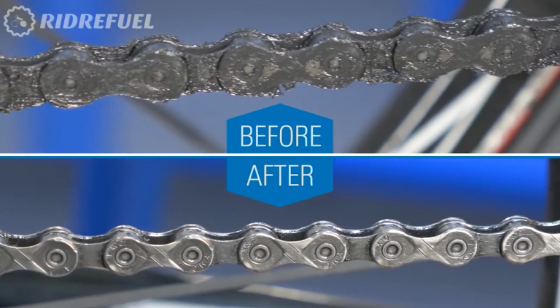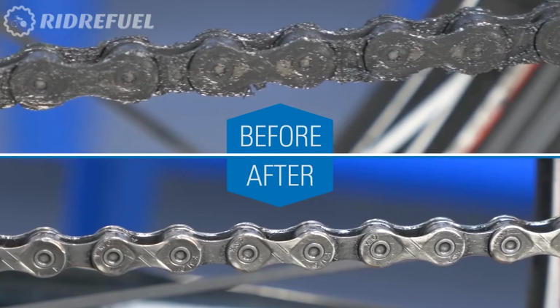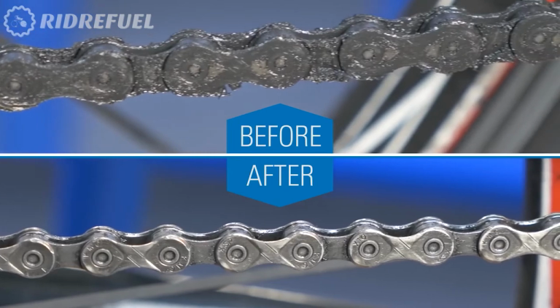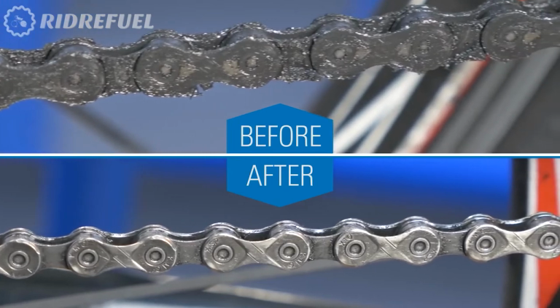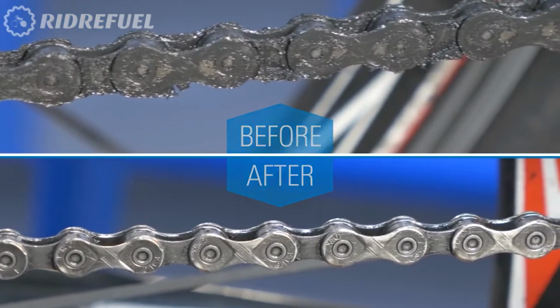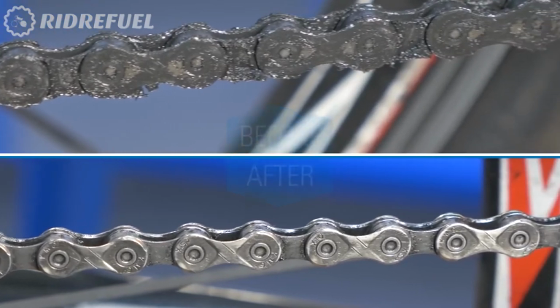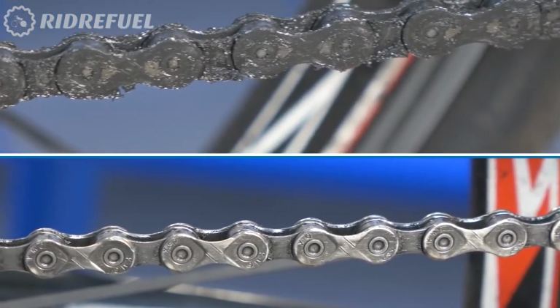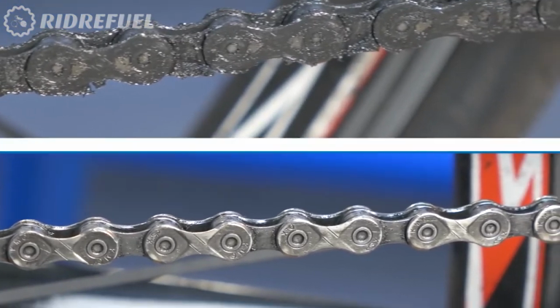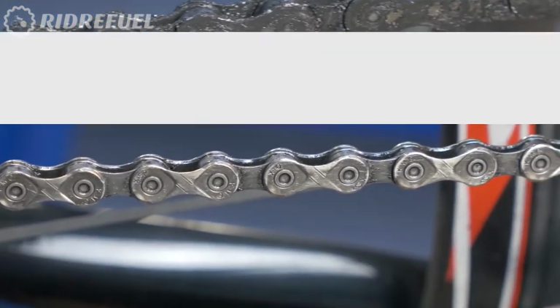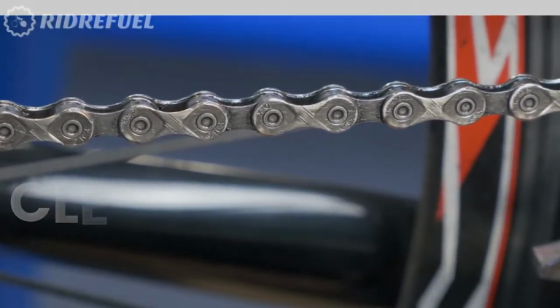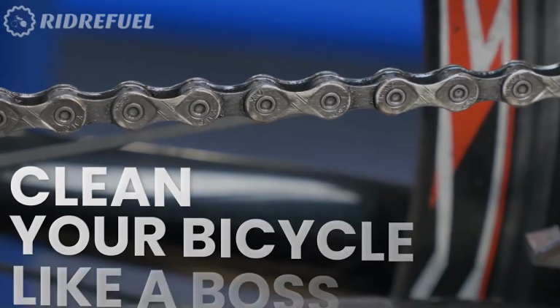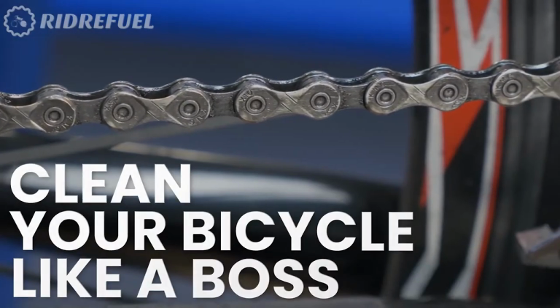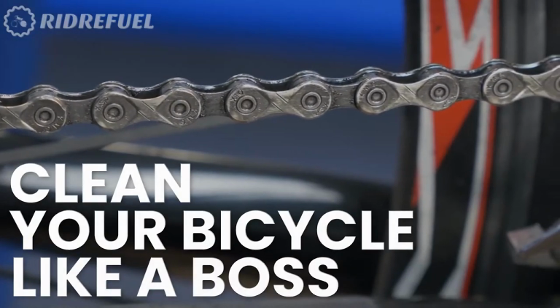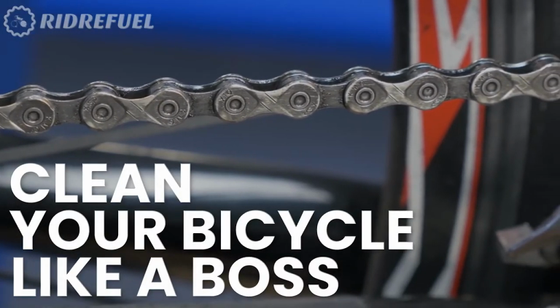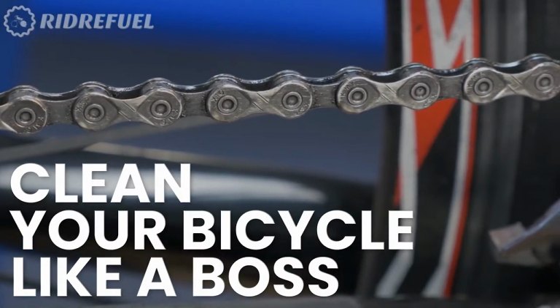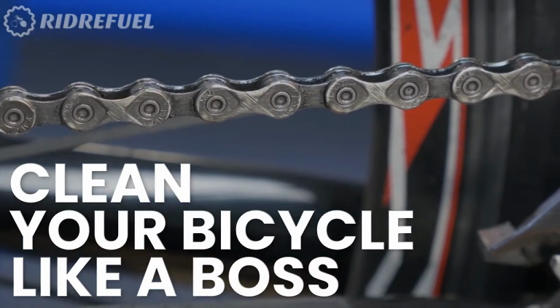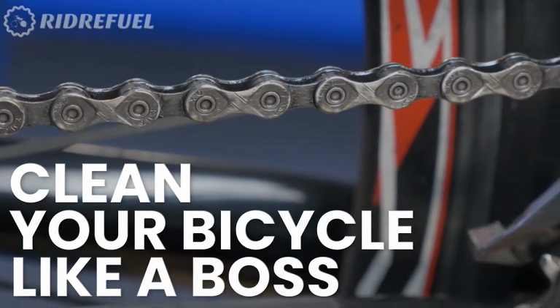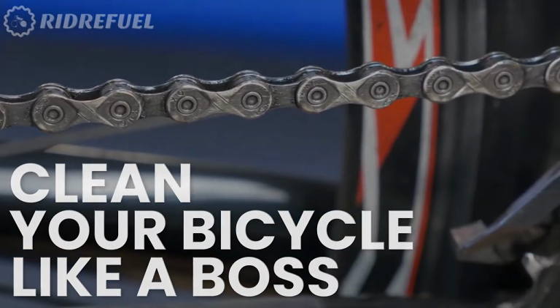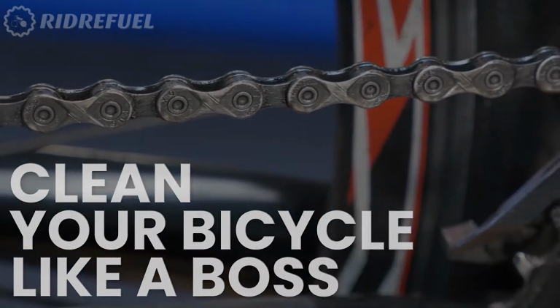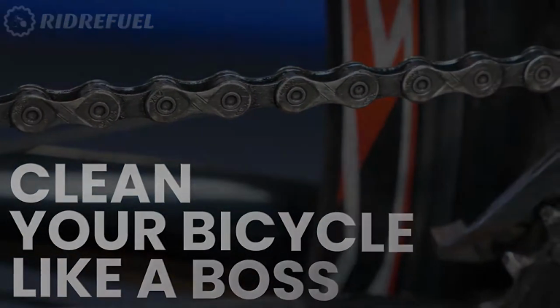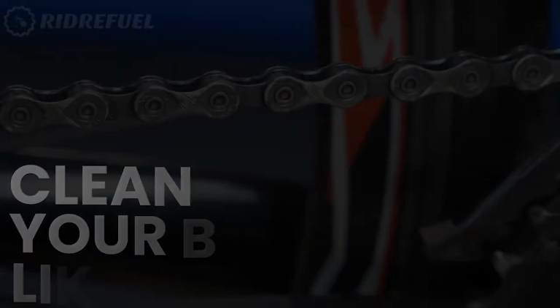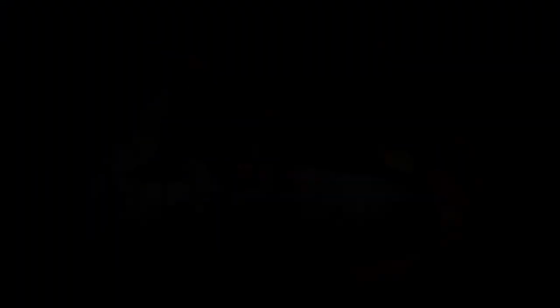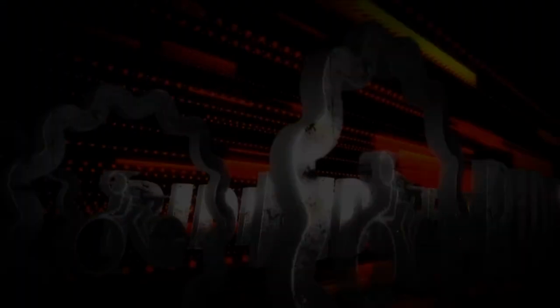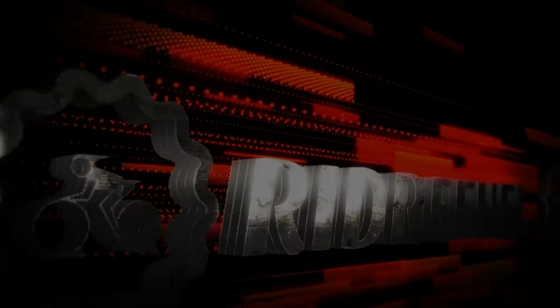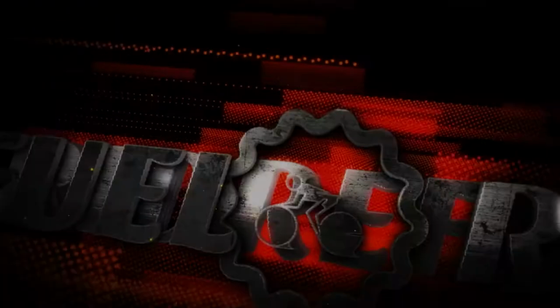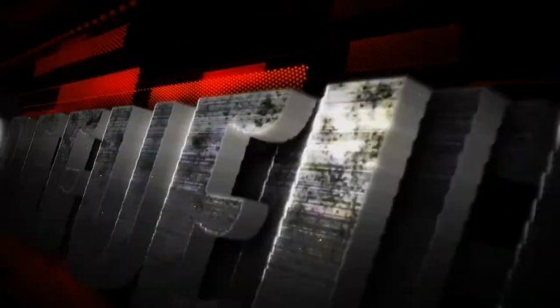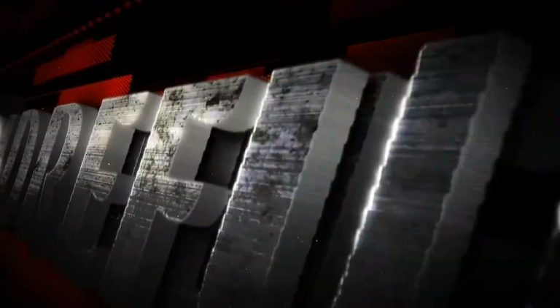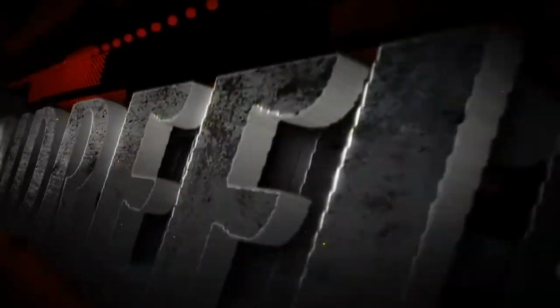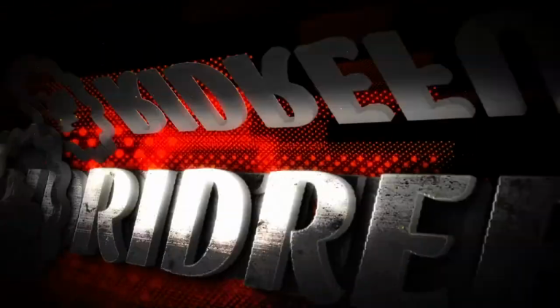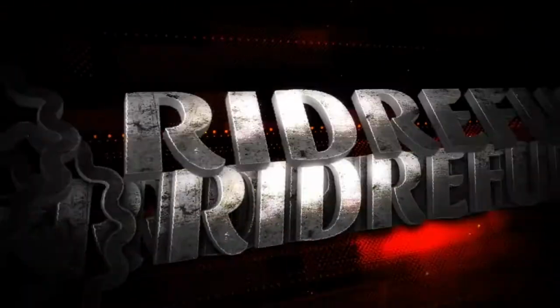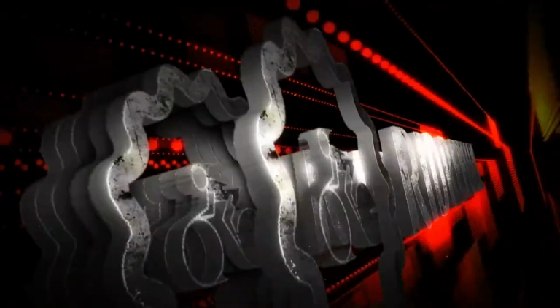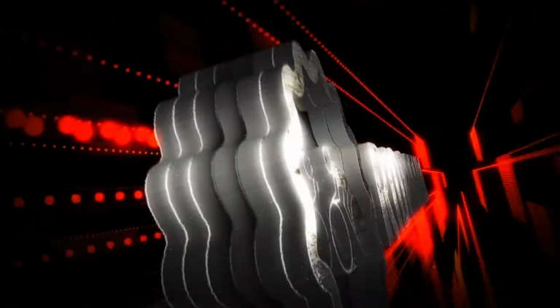Want to improve your riding efficiency? Clean your bicycle like a boss. Start with Rider Fuel Chain Cleaner.